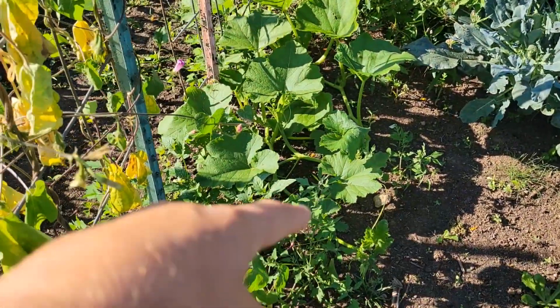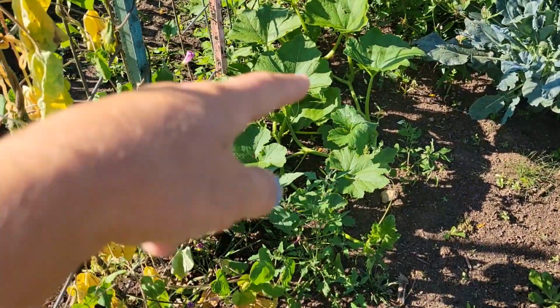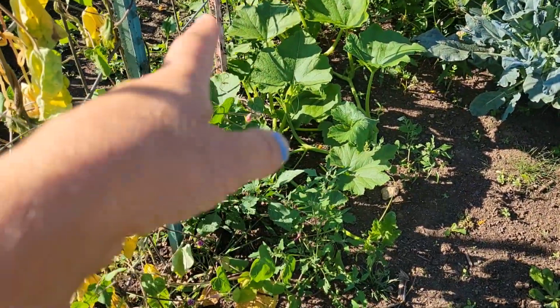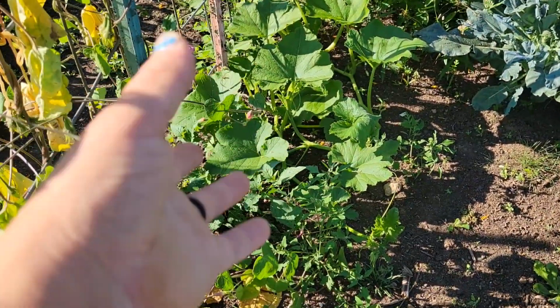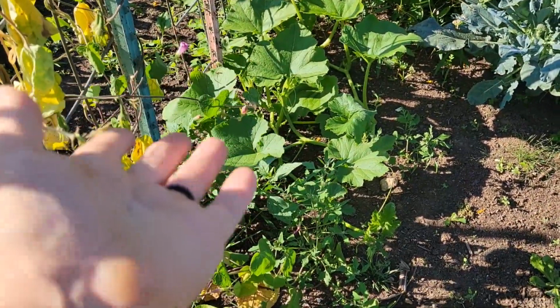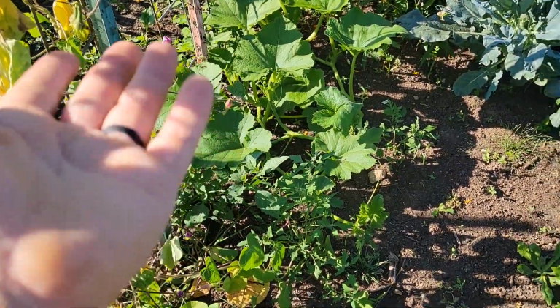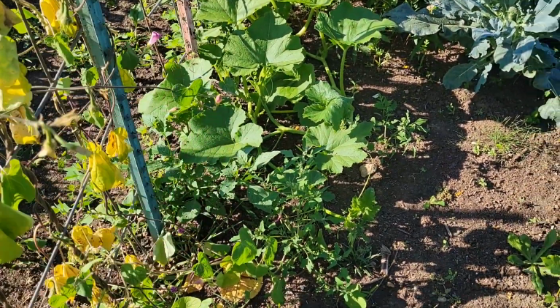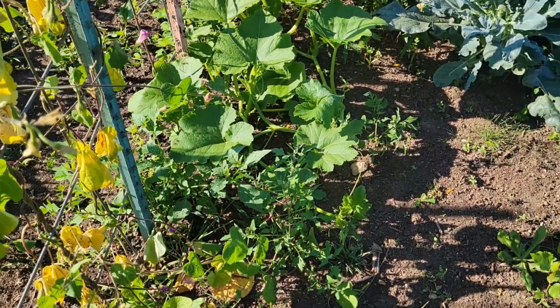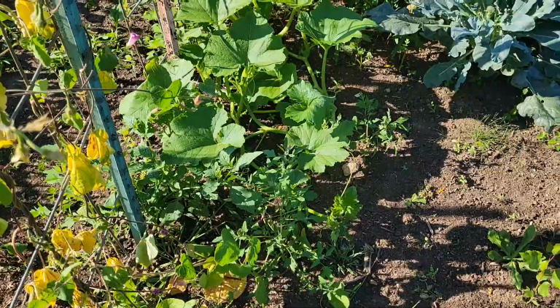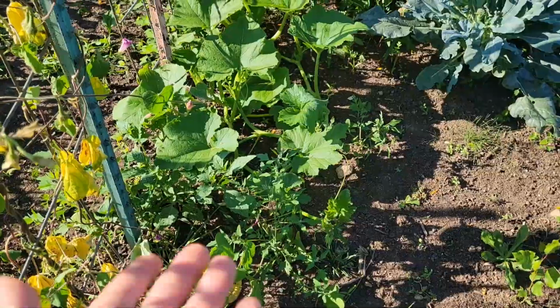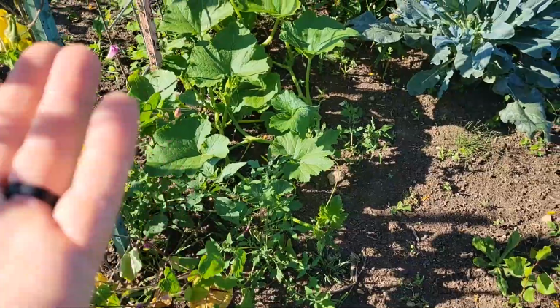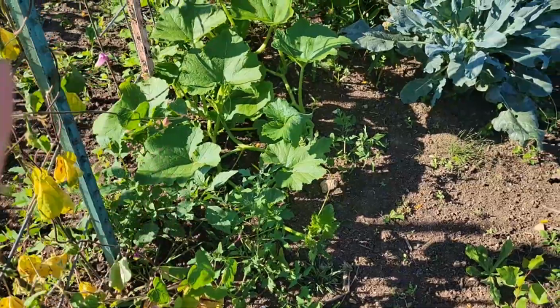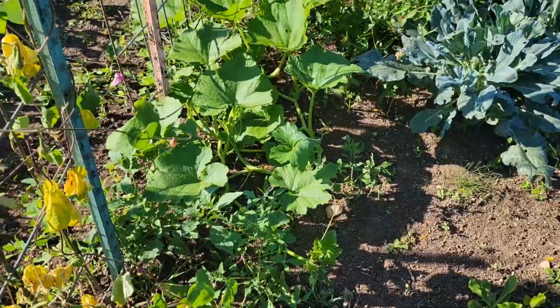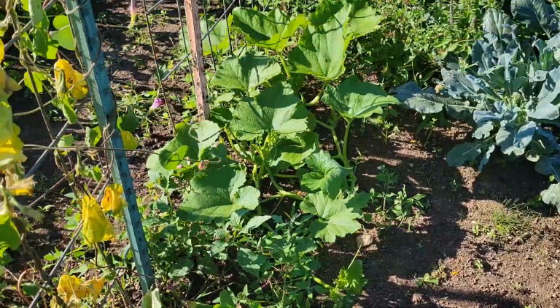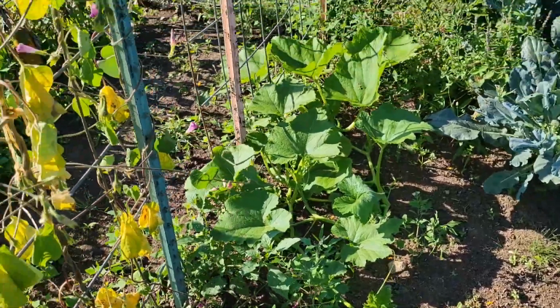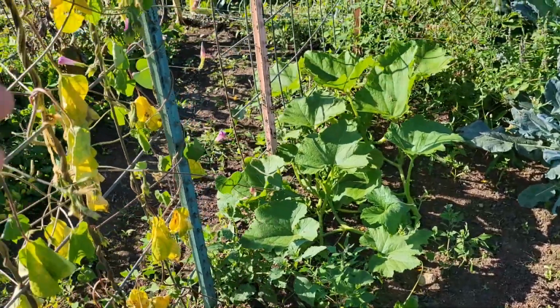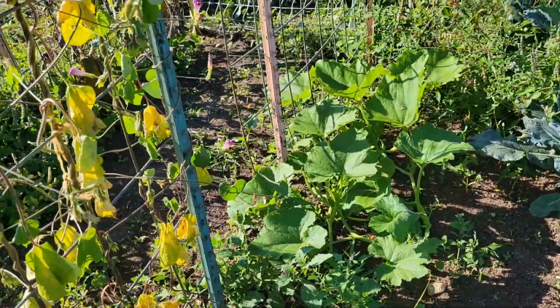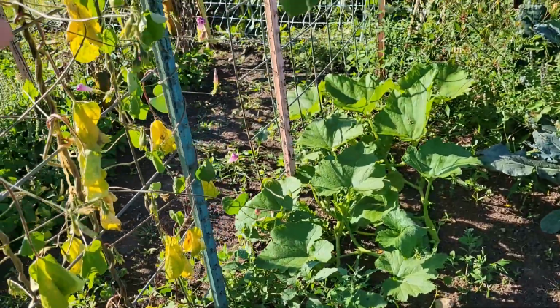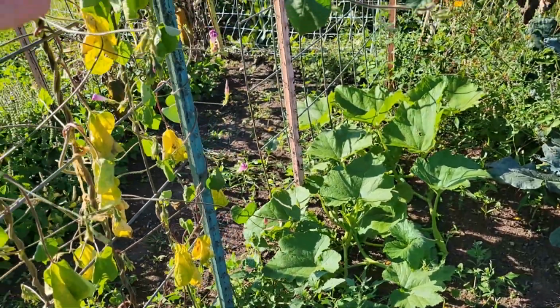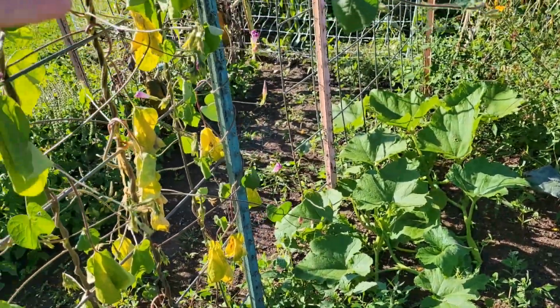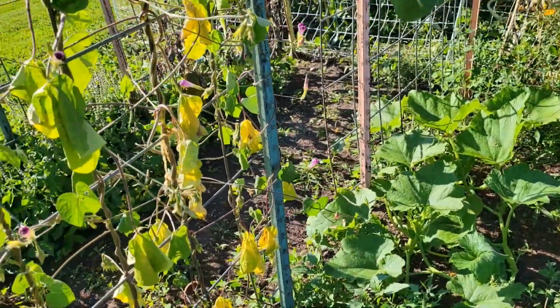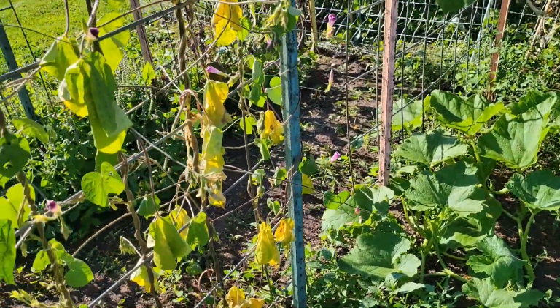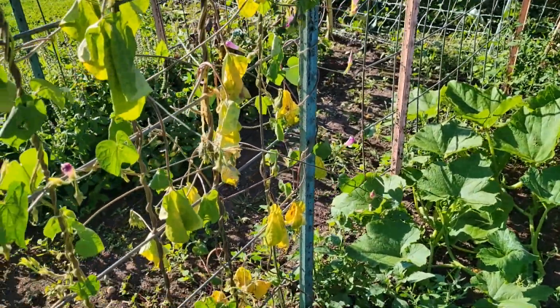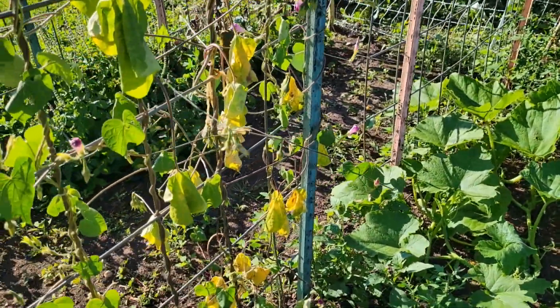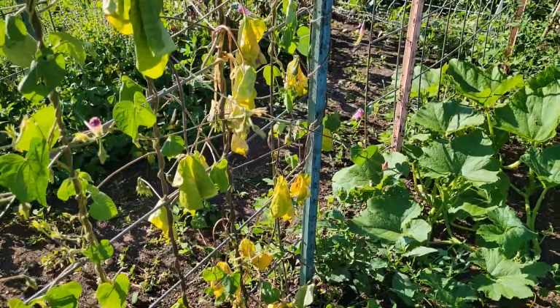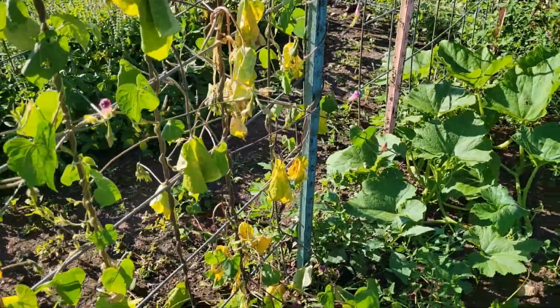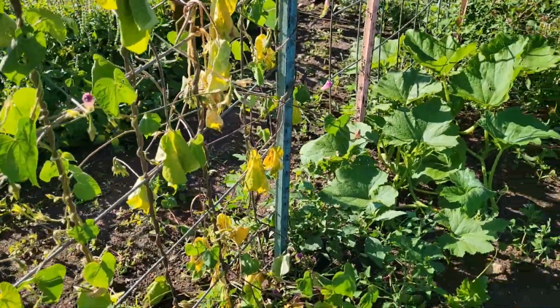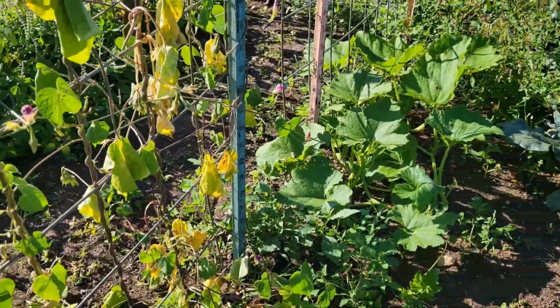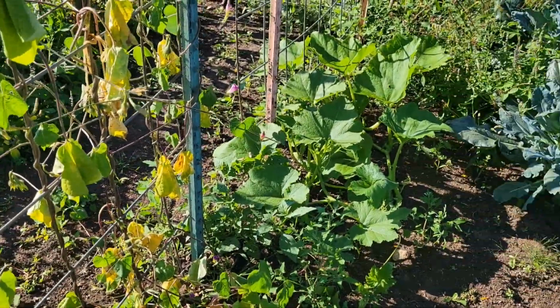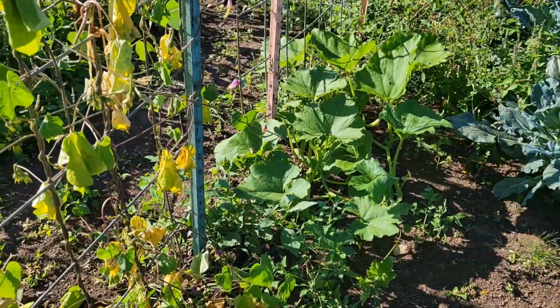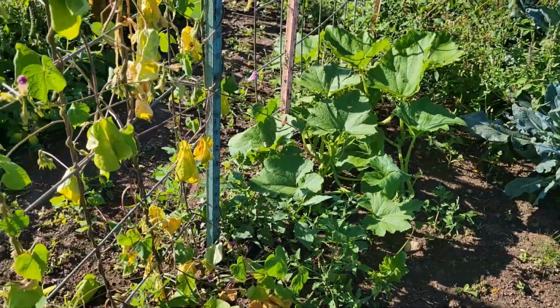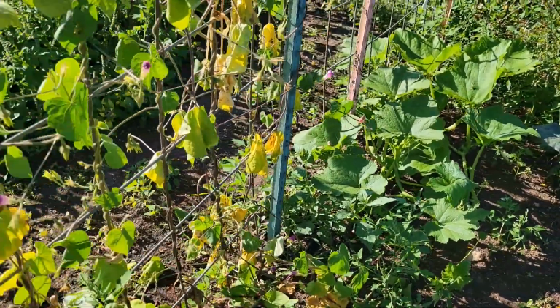The pumpkins I started super late - they're looking great, although everything else around them is dead.